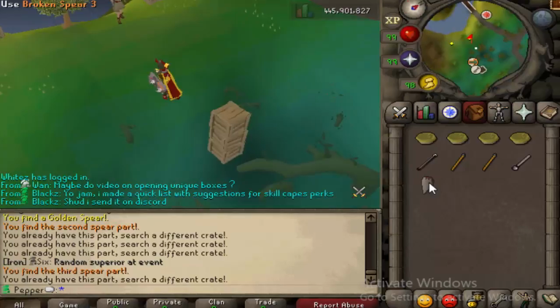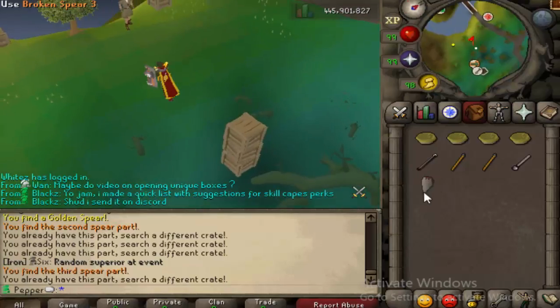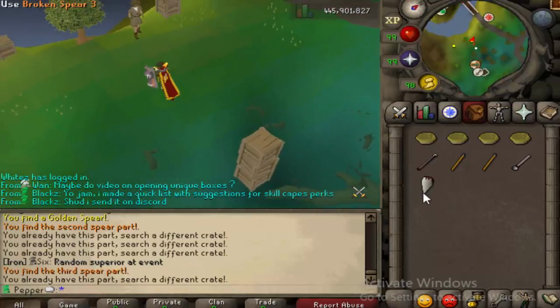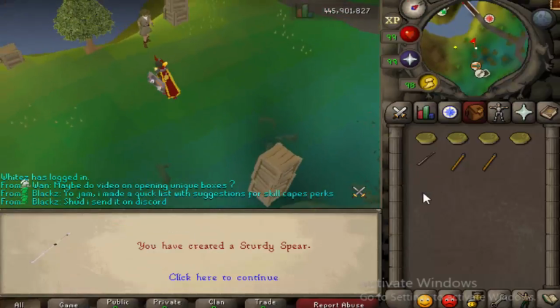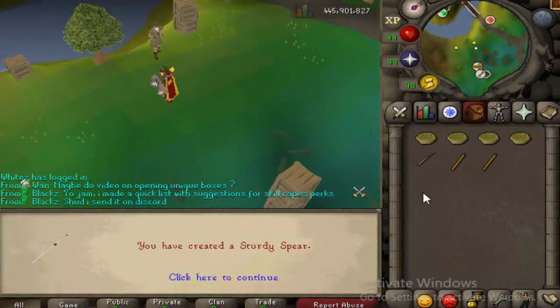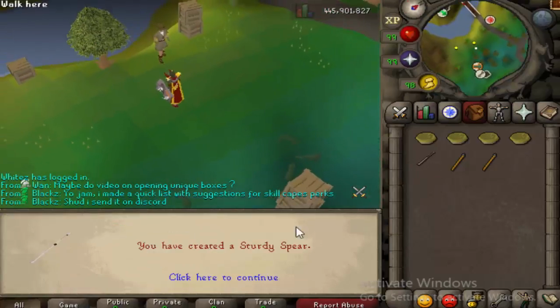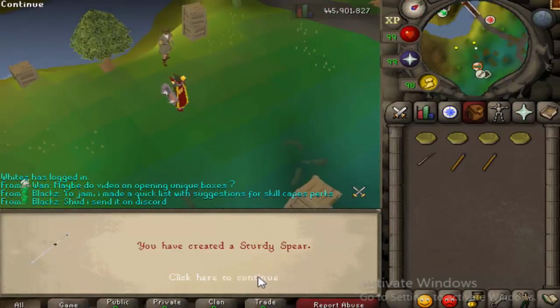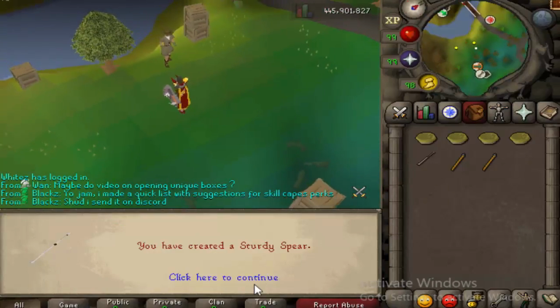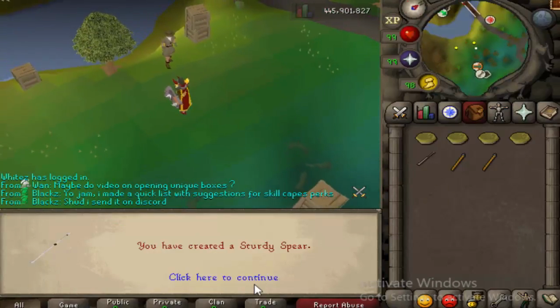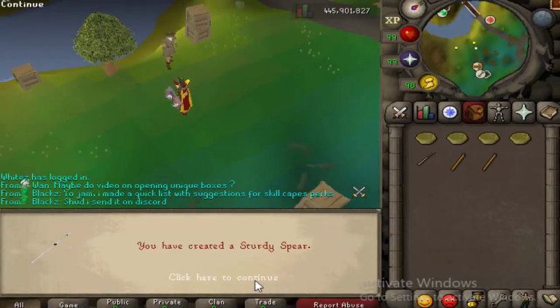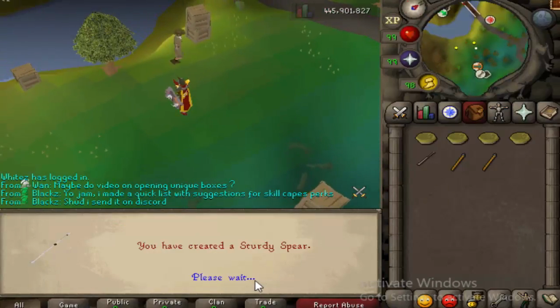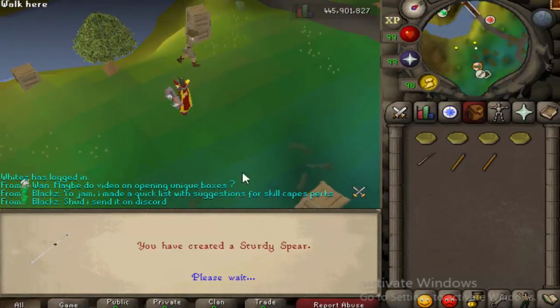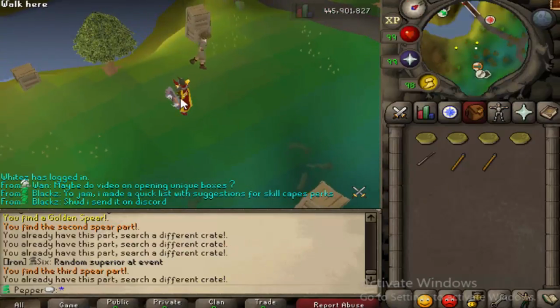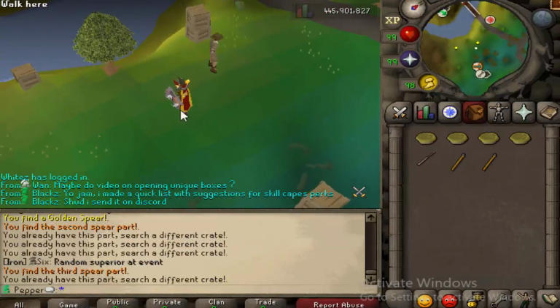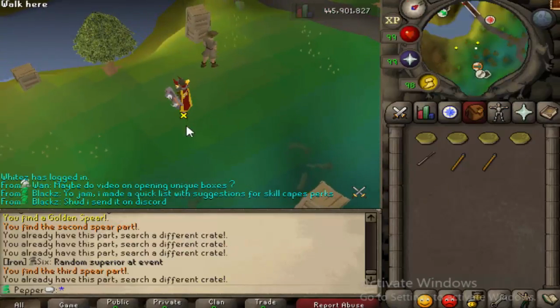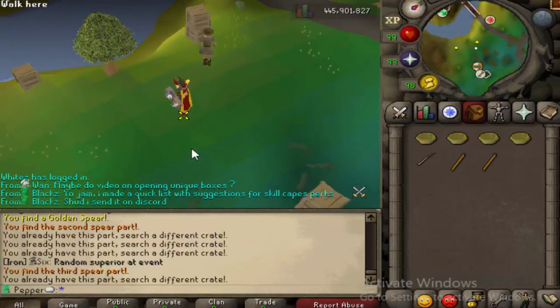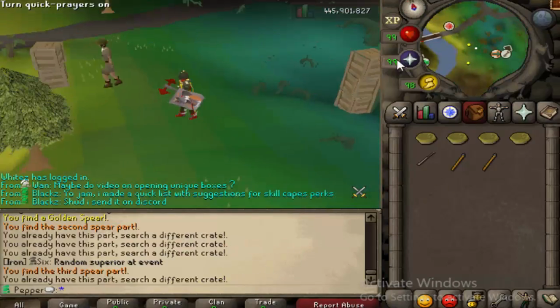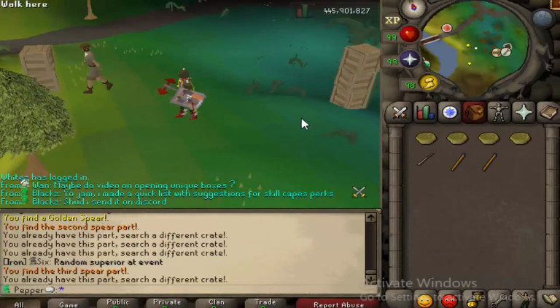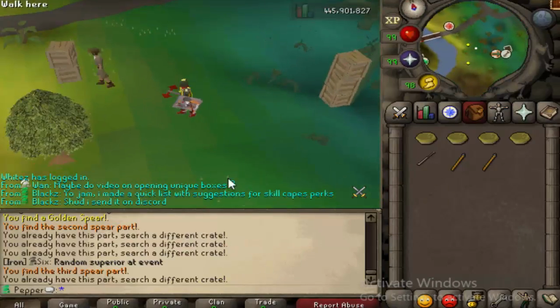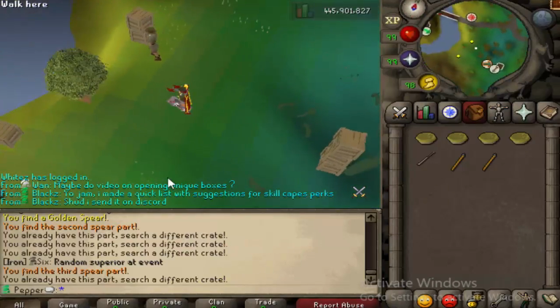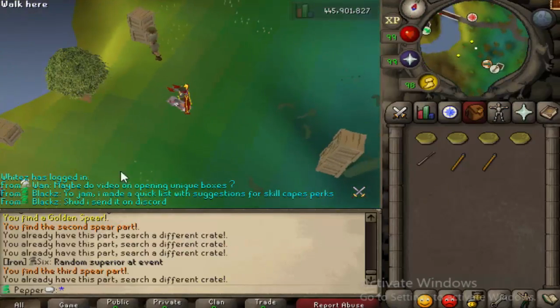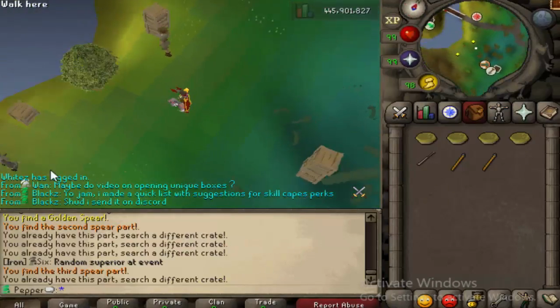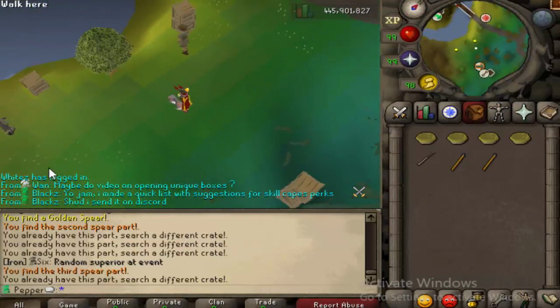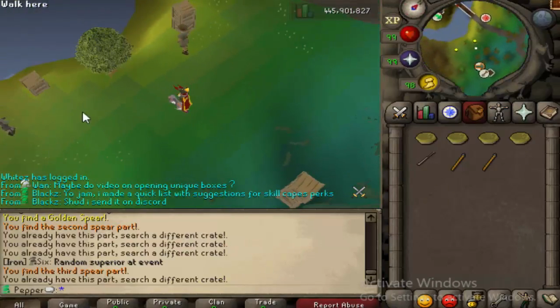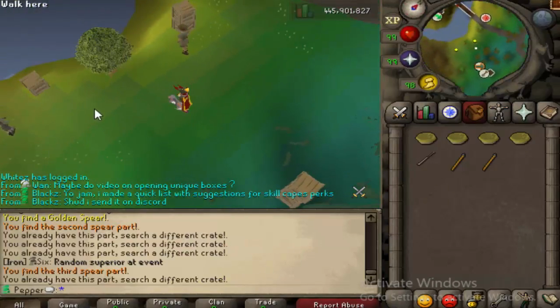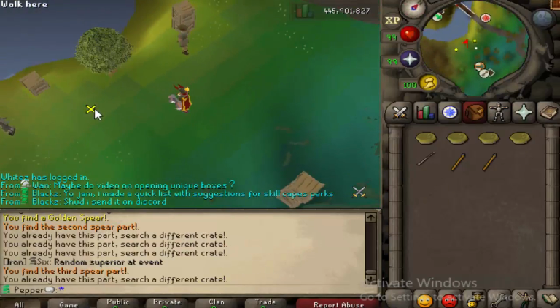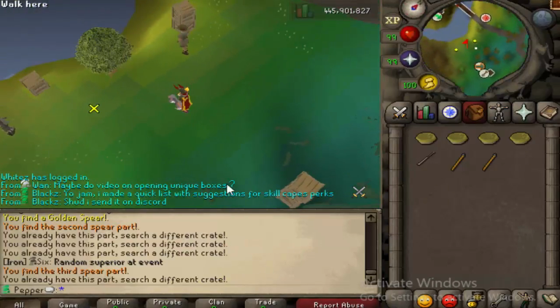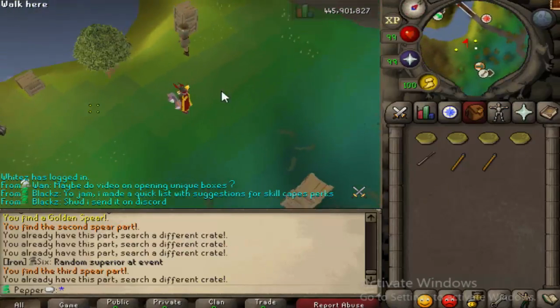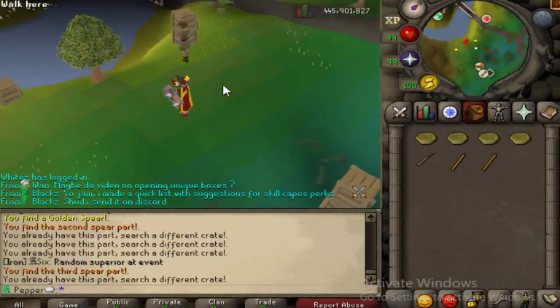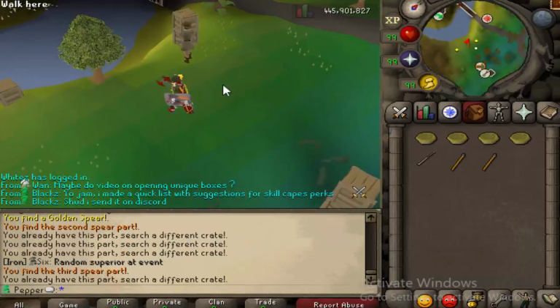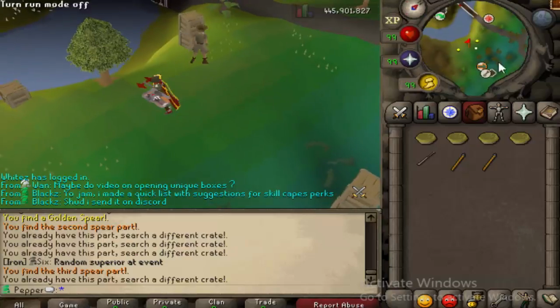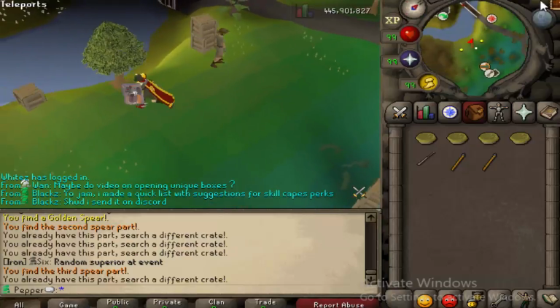Combine them all and you create a steady spear. Rinse and repeat — keep doing it, try to get more spears.